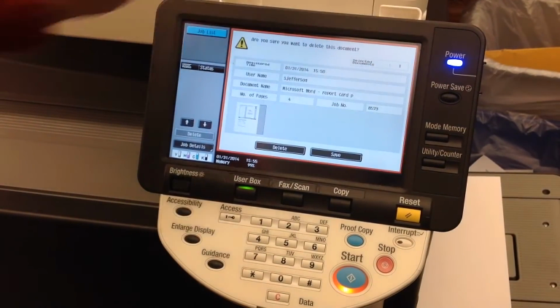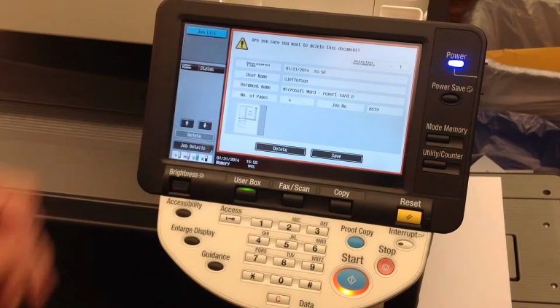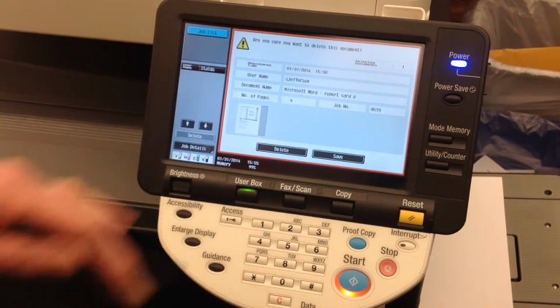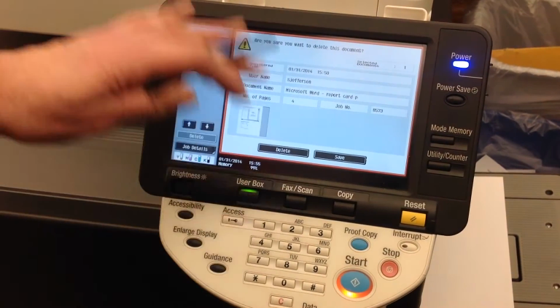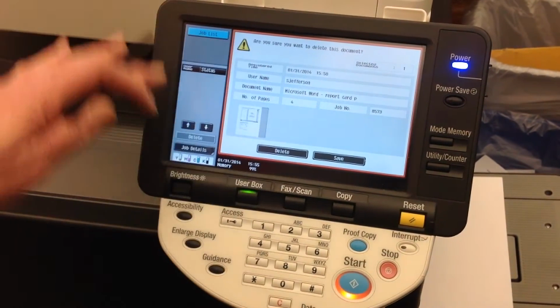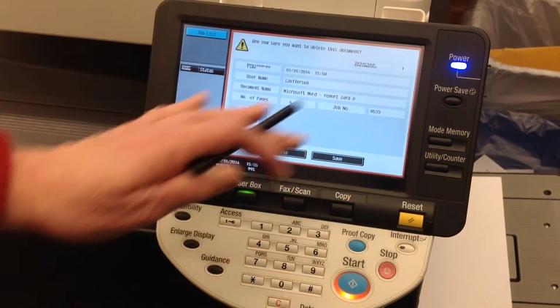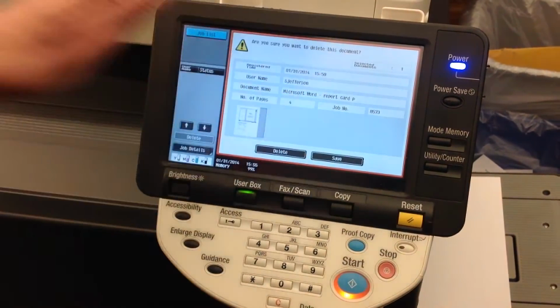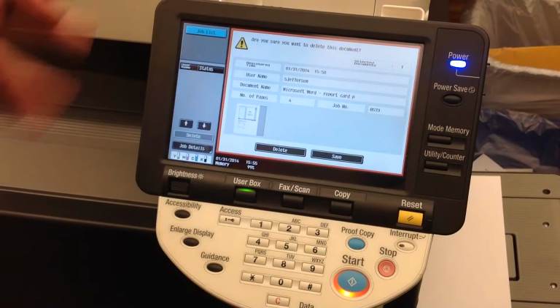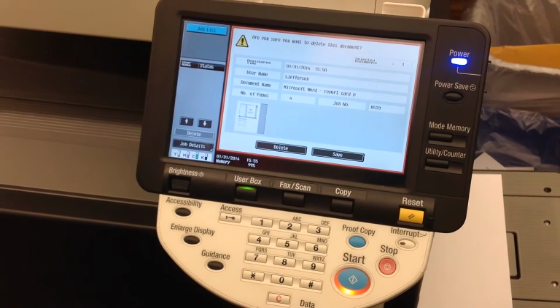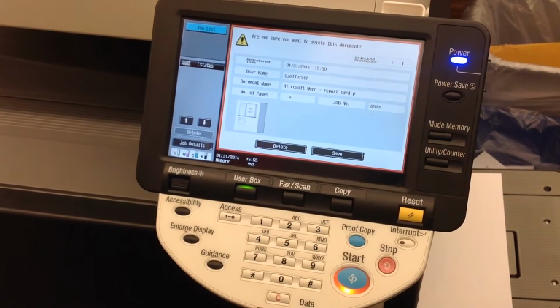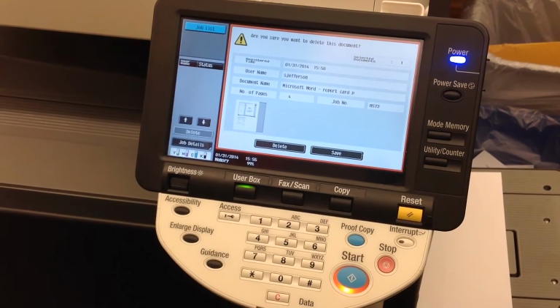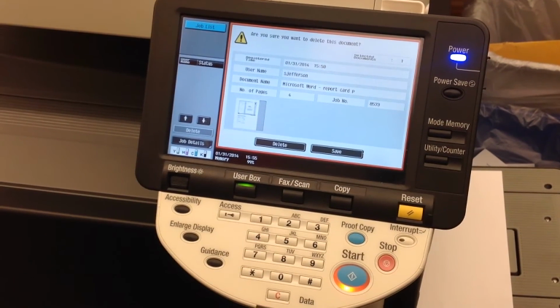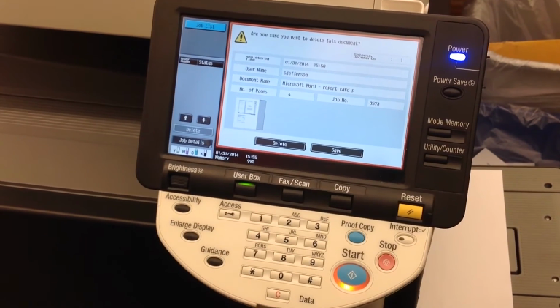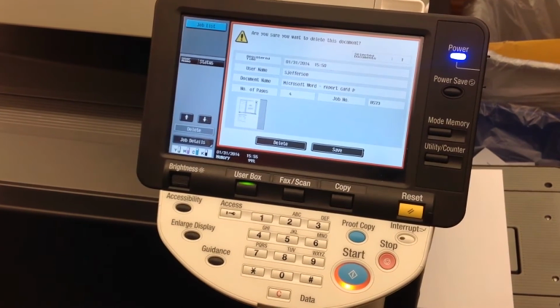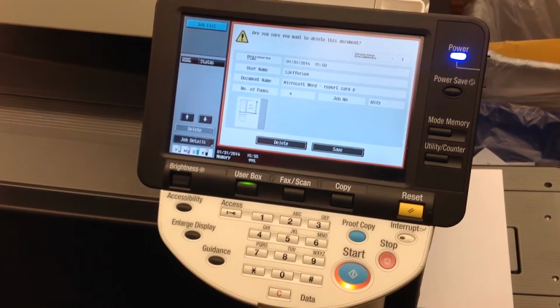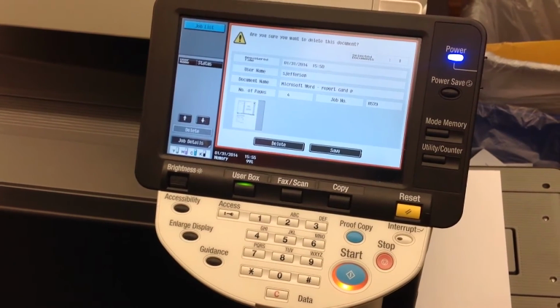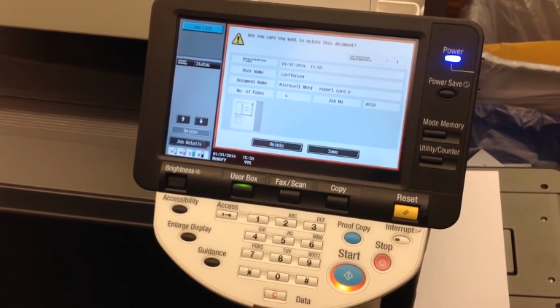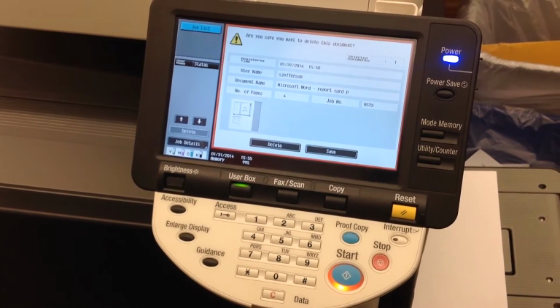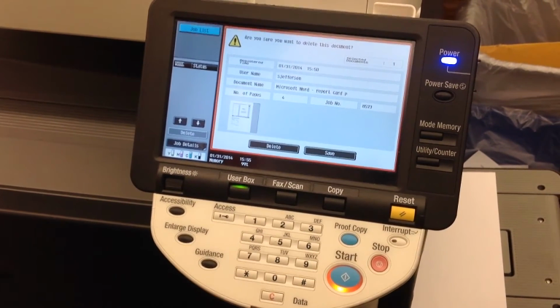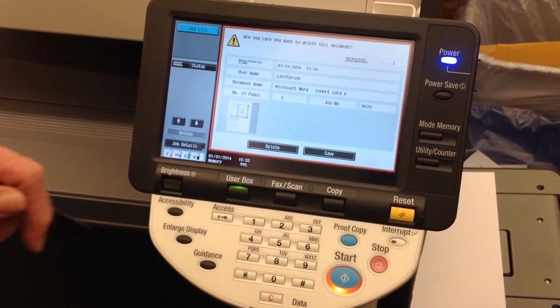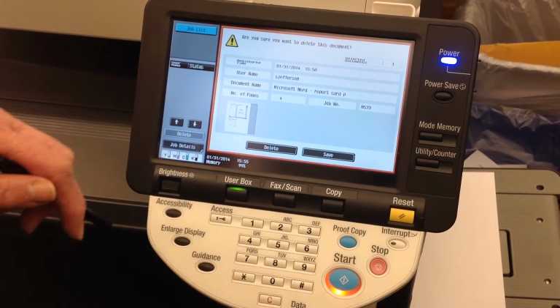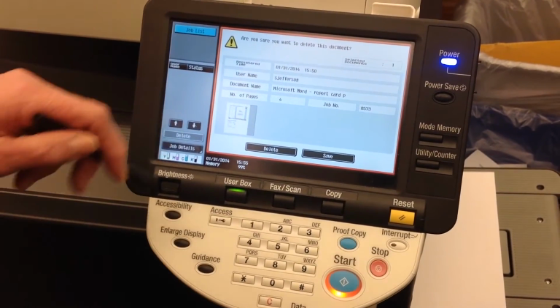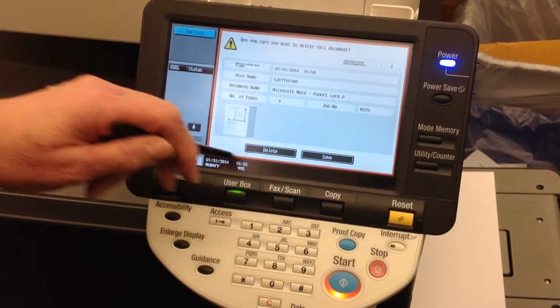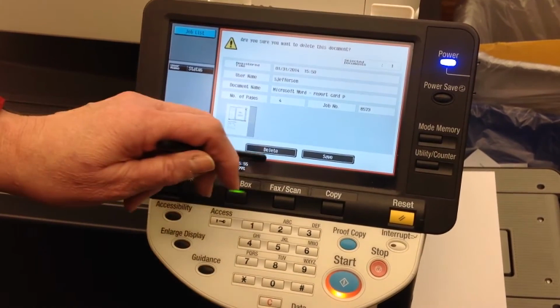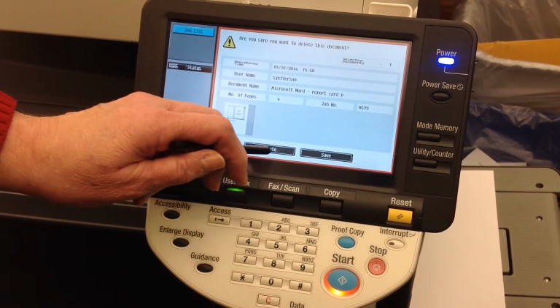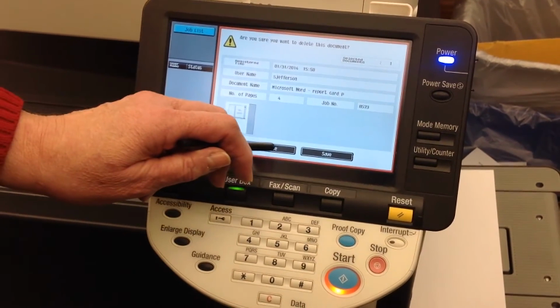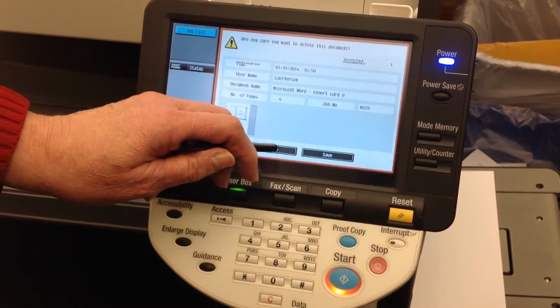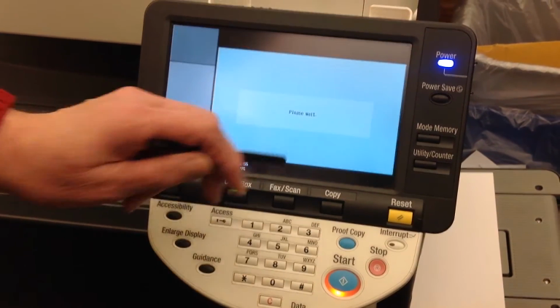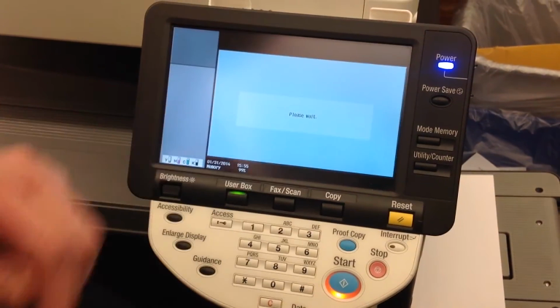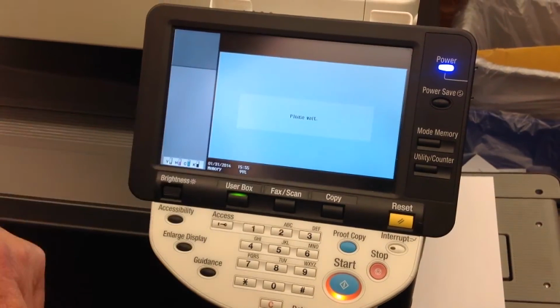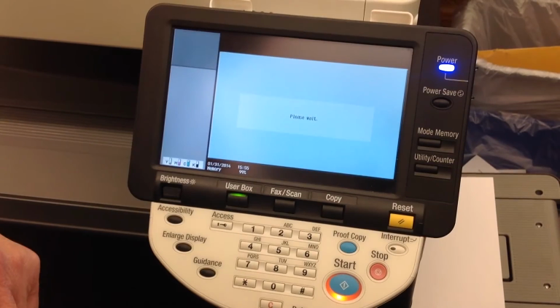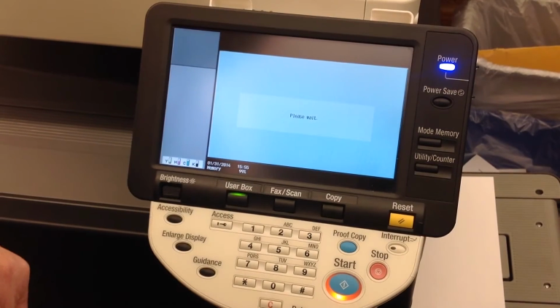I will get a confirmation screen asking me, are you sure you want to delete this document? And yes I do, so I'll press Delete.